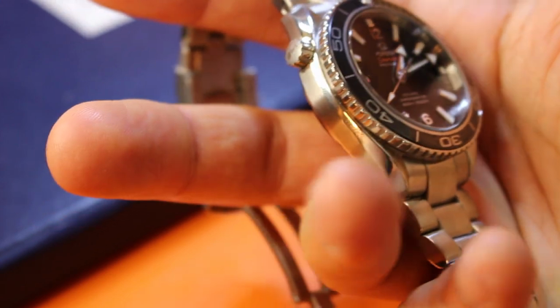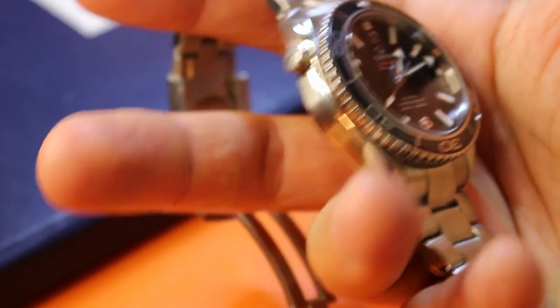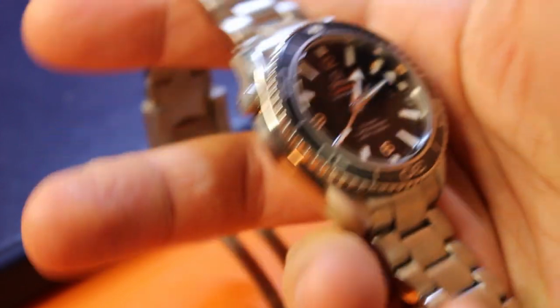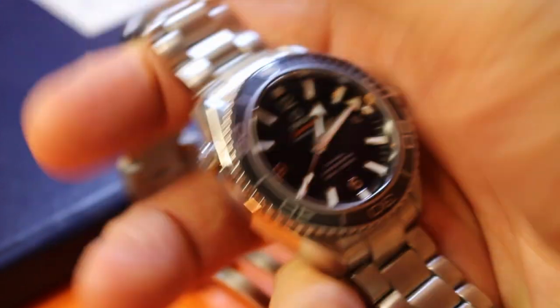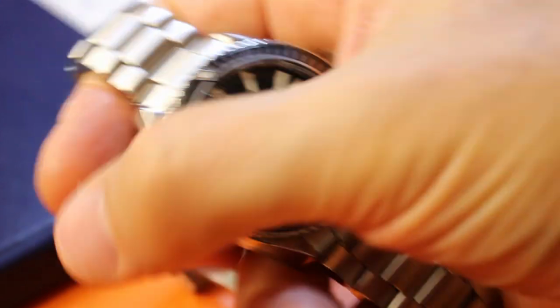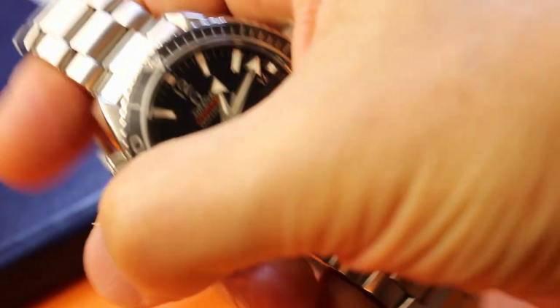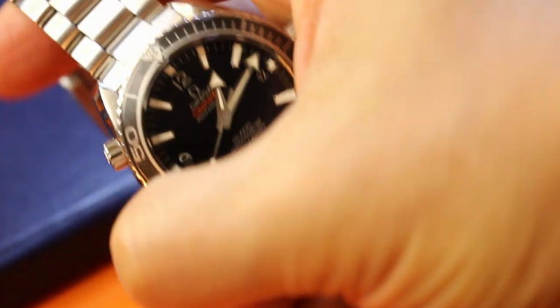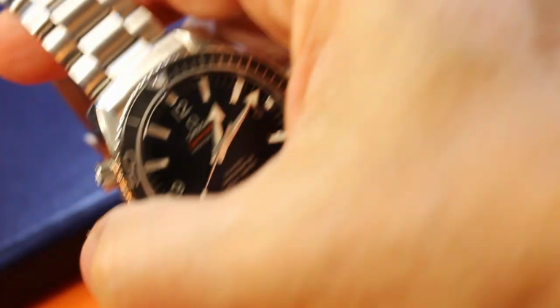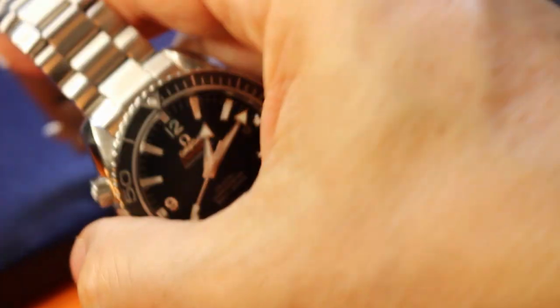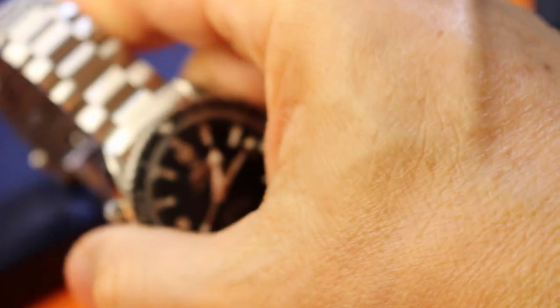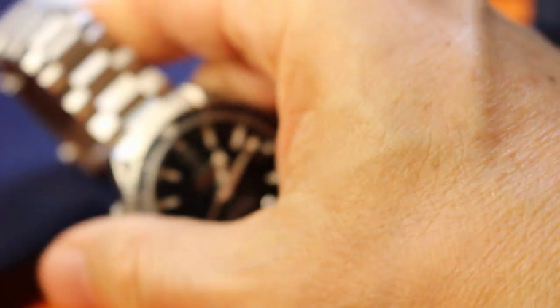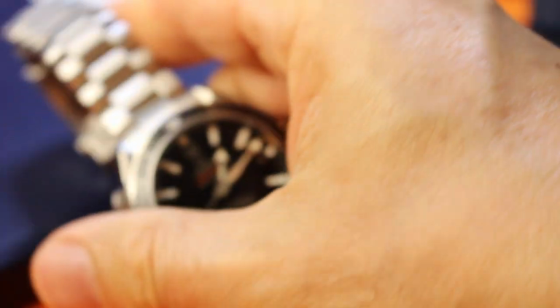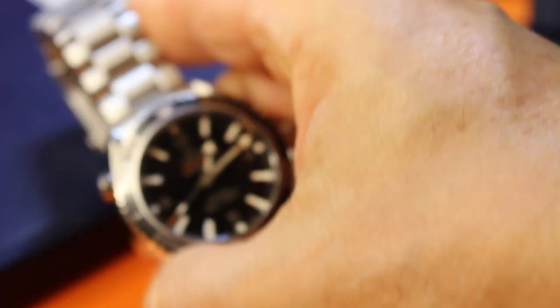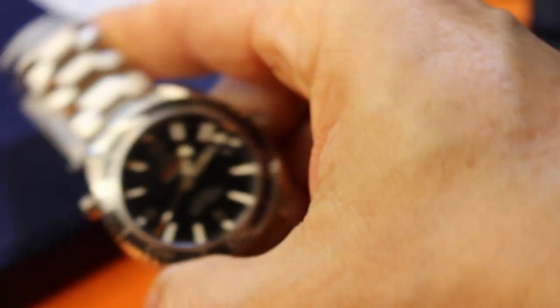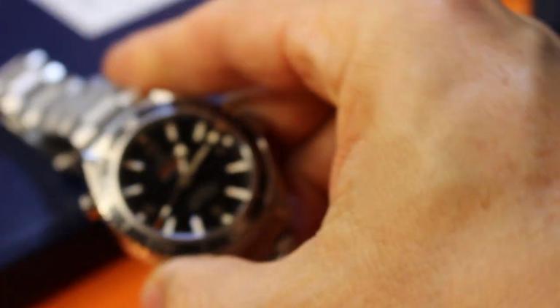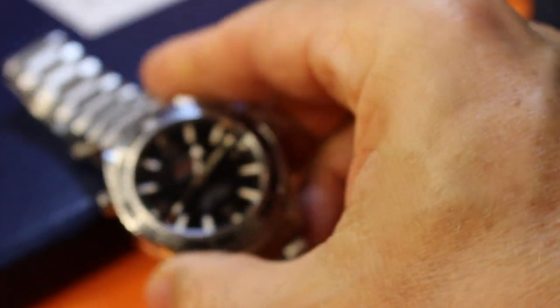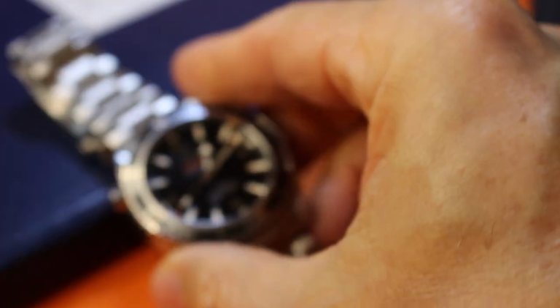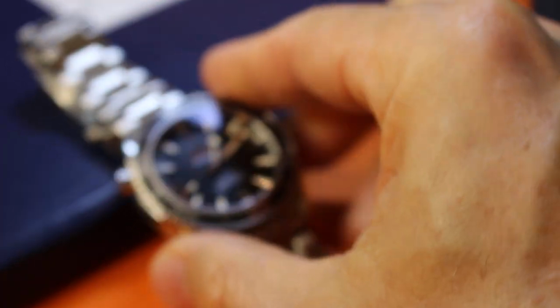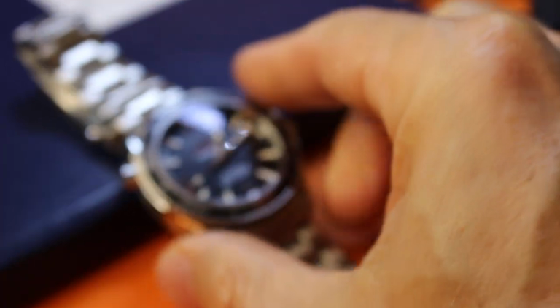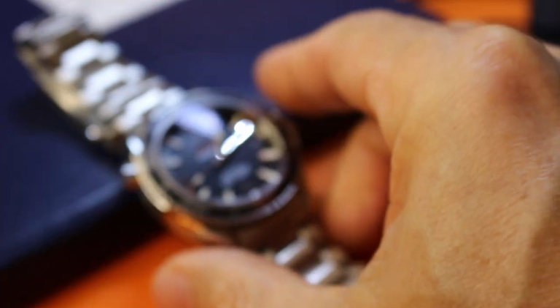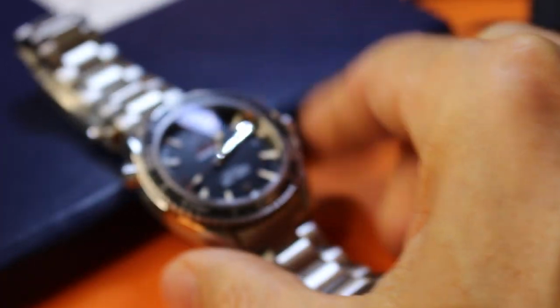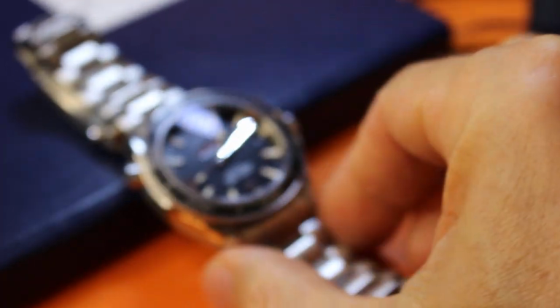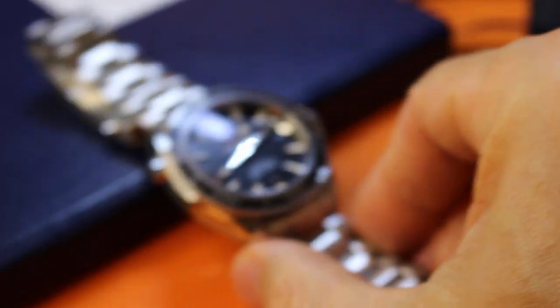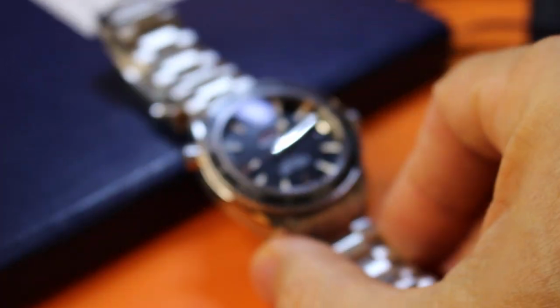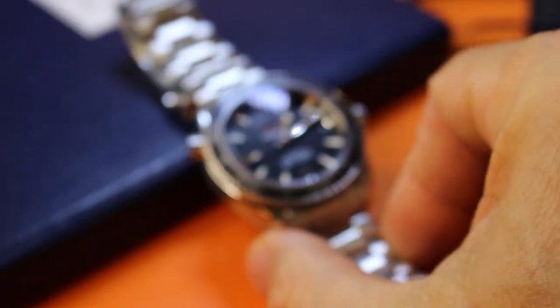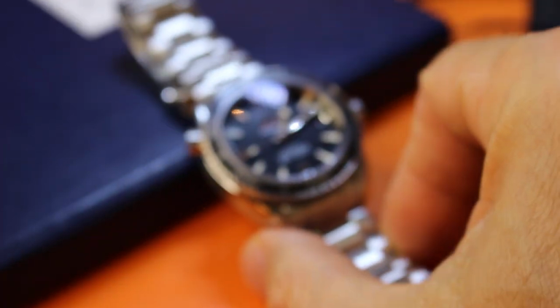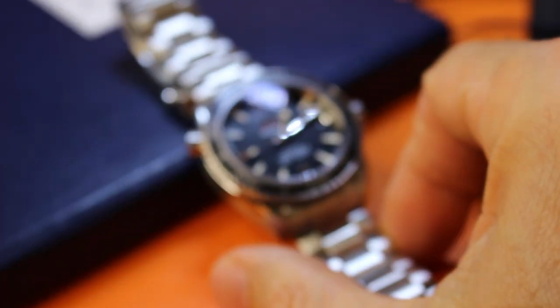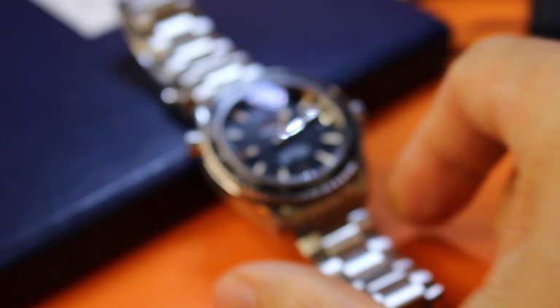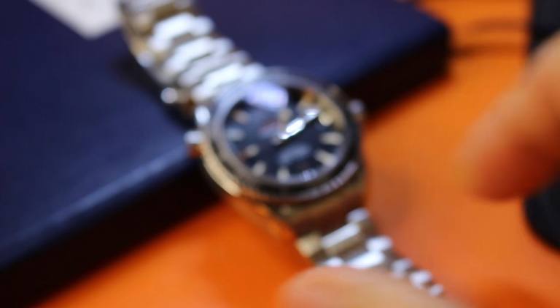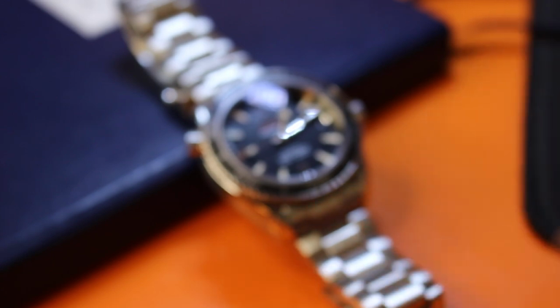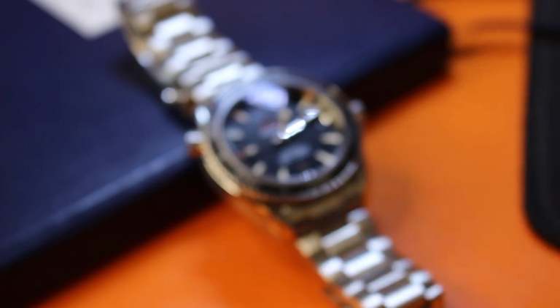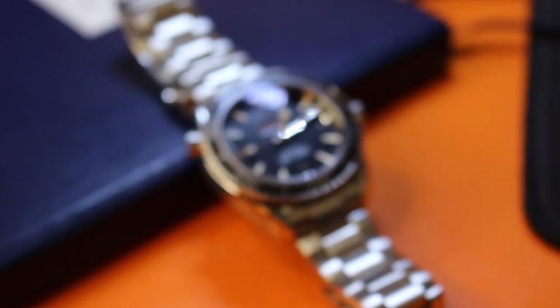Beautiful watch. I've been wearing it pretty much nonstop since I got it.